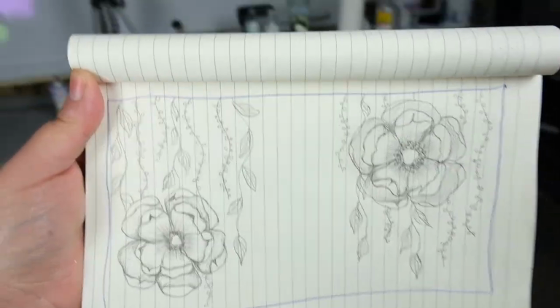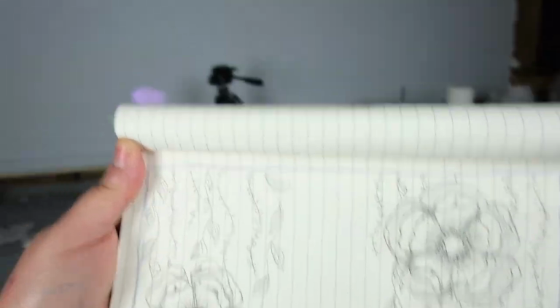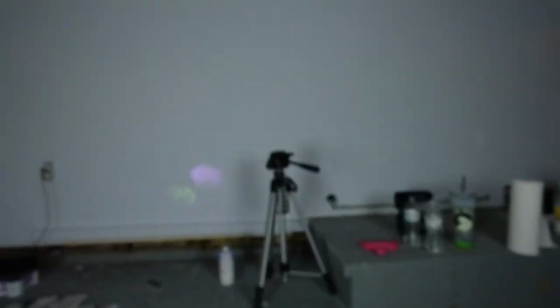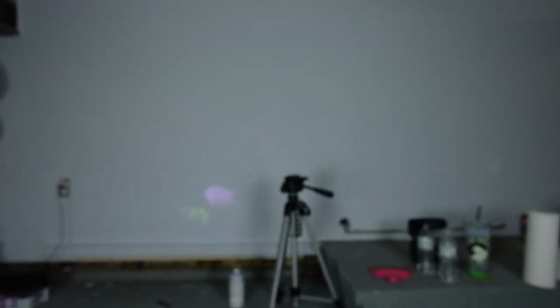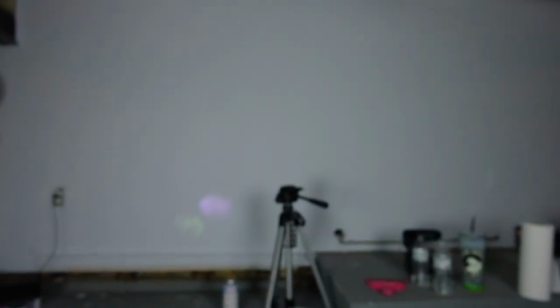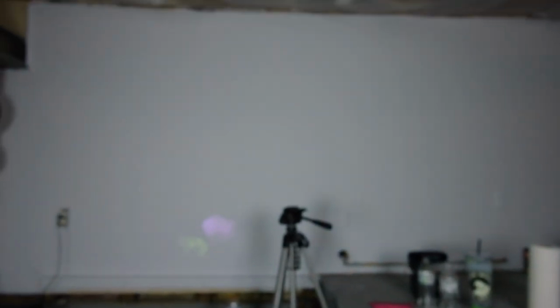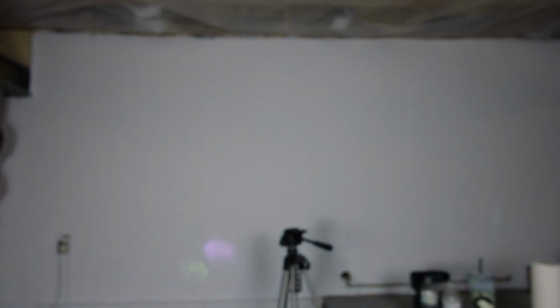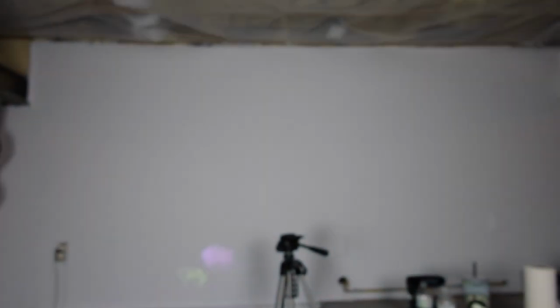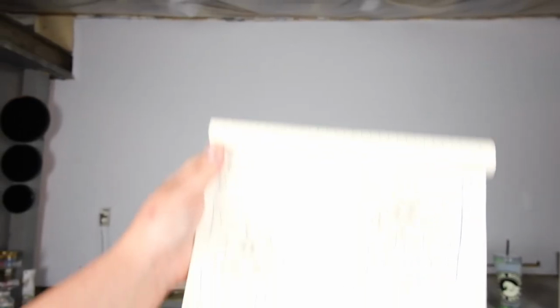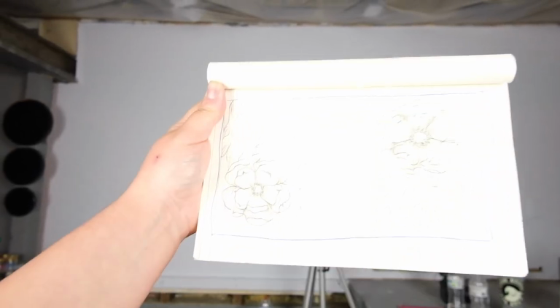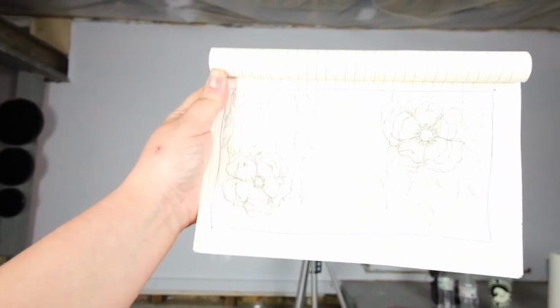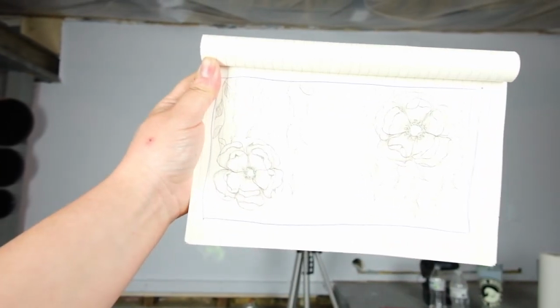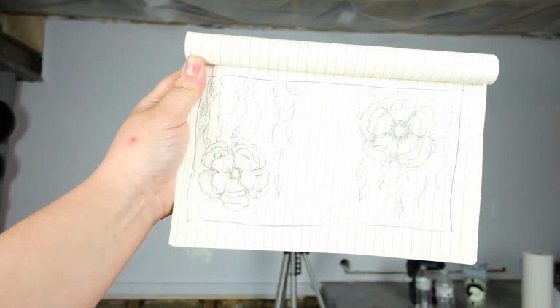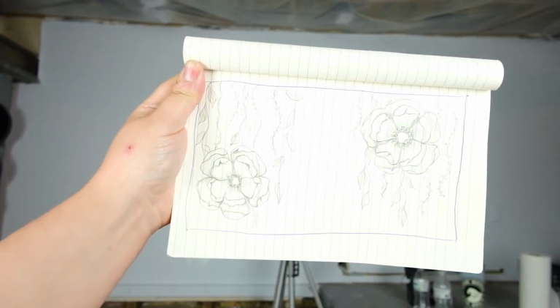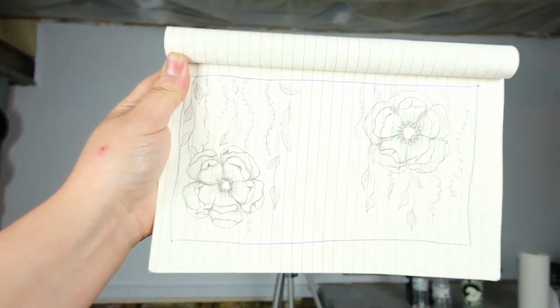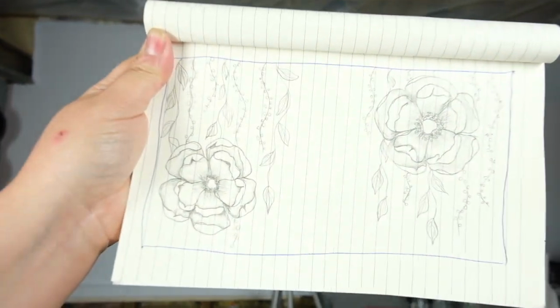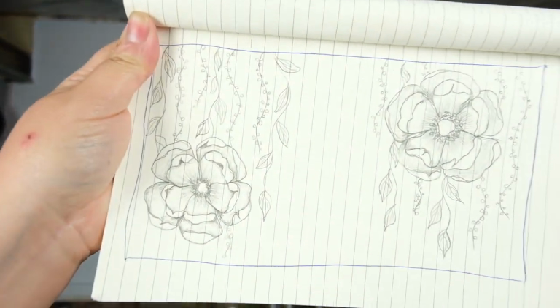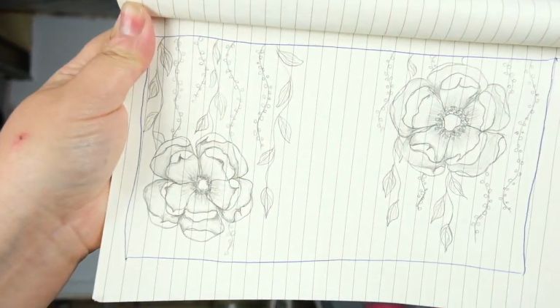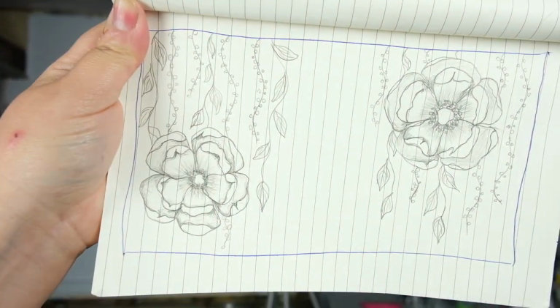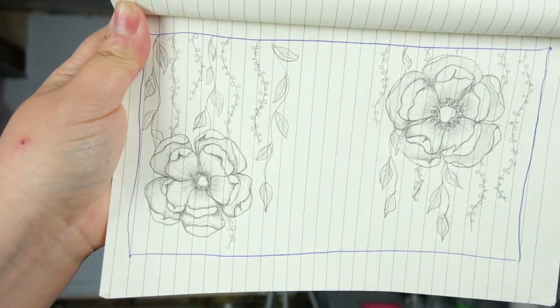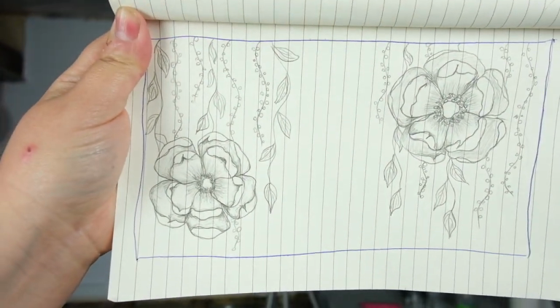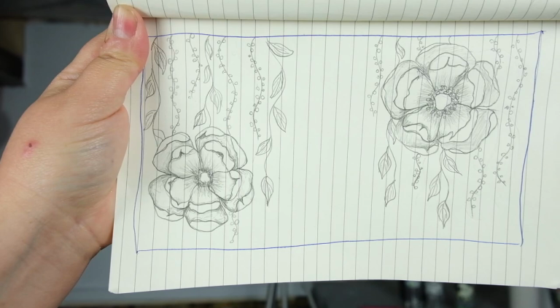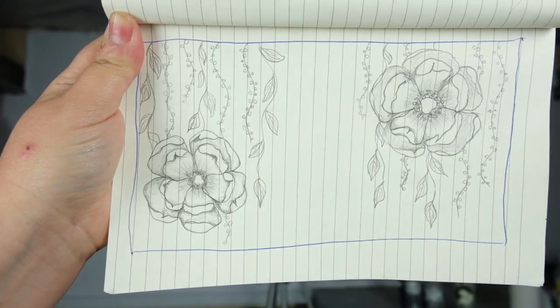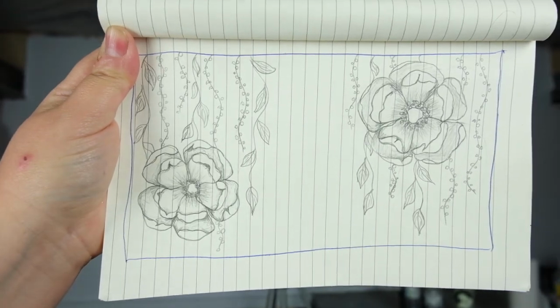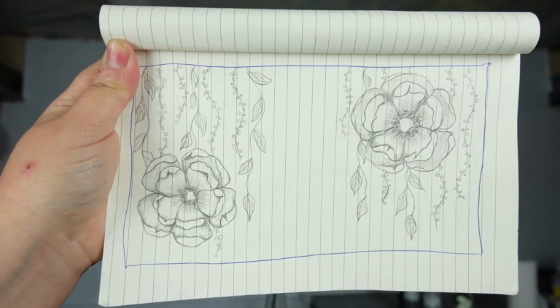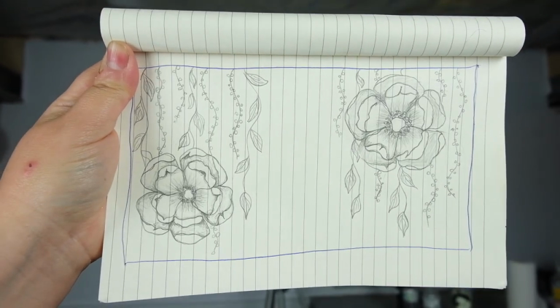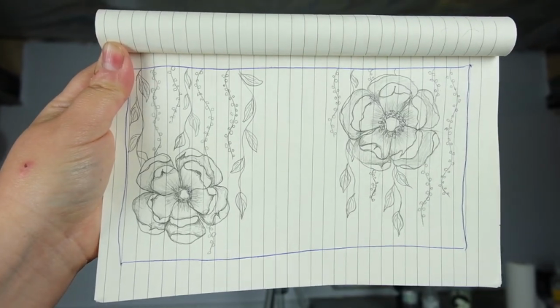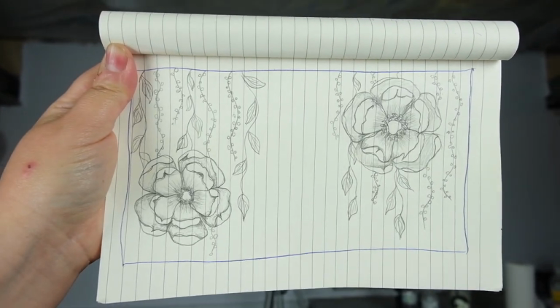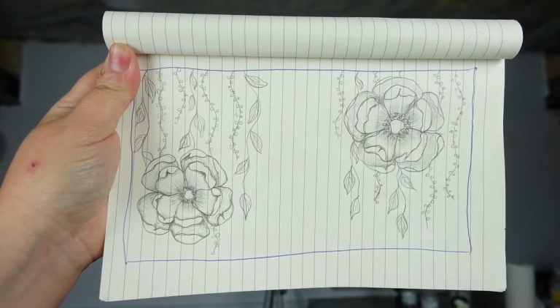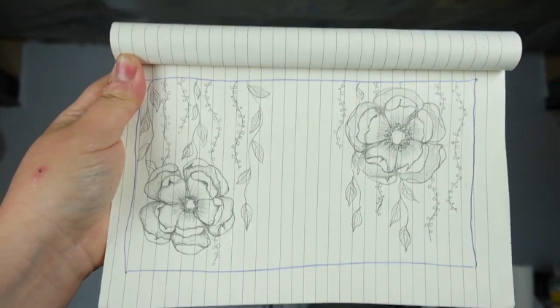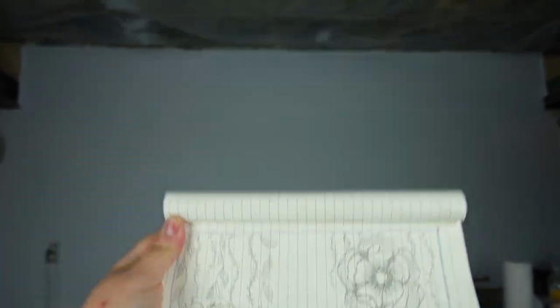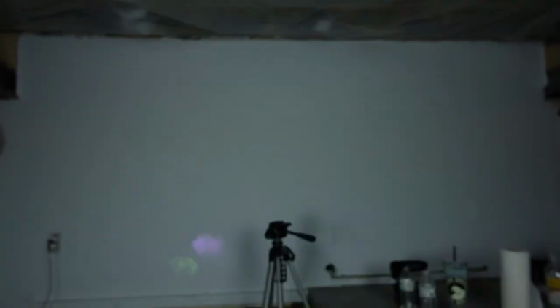Imagine this up there. Imagine this — painted up there.